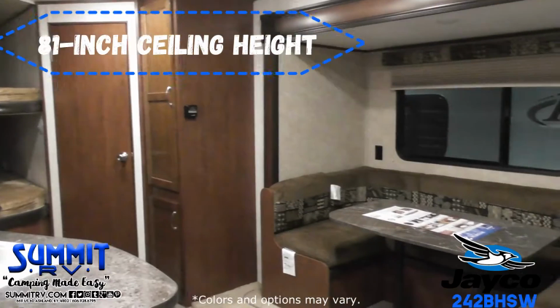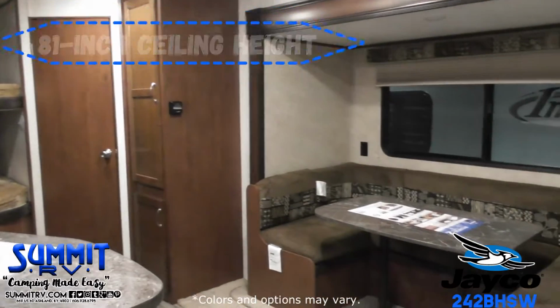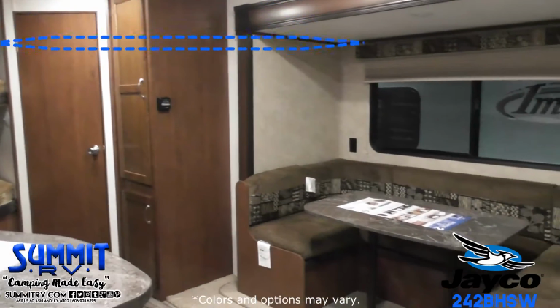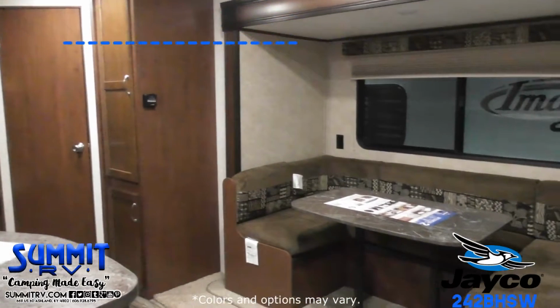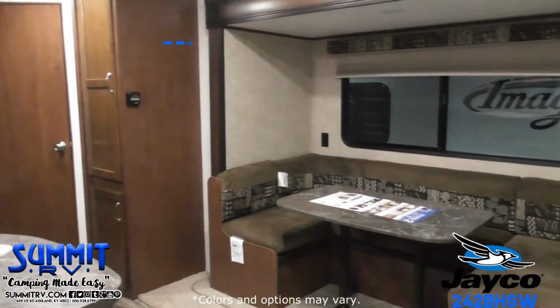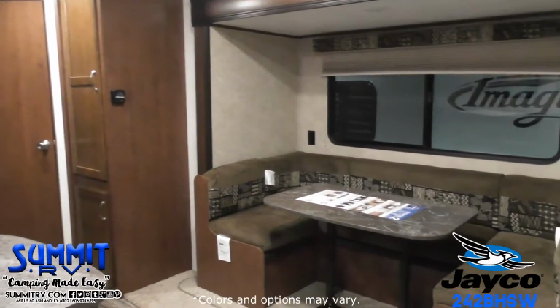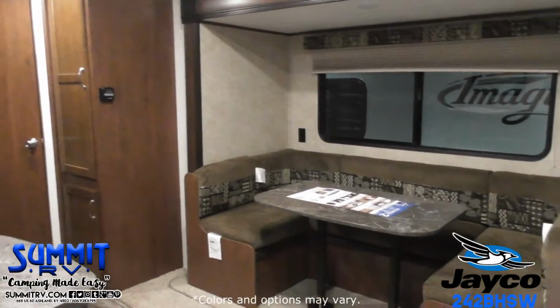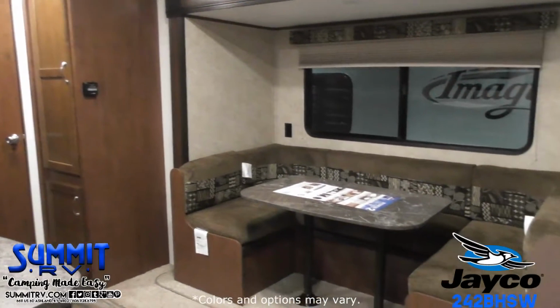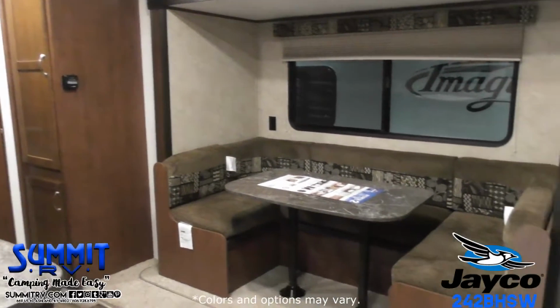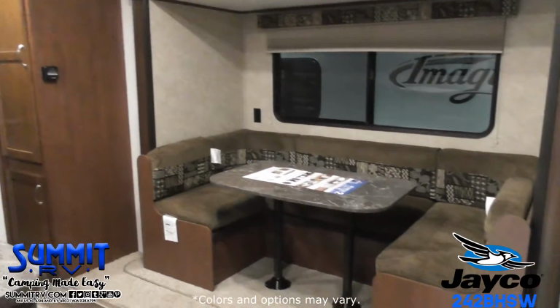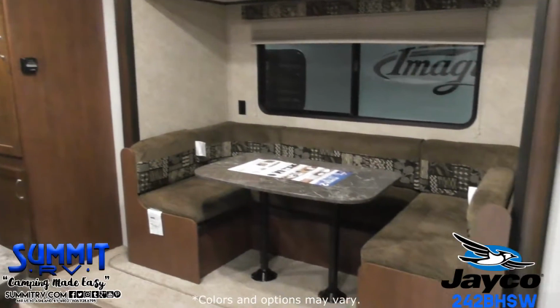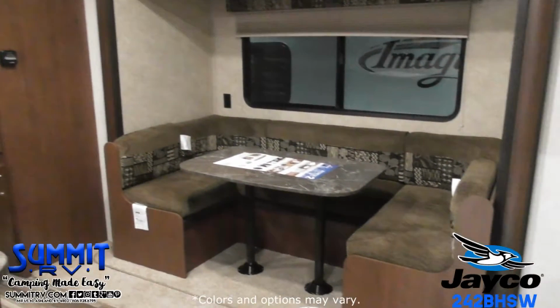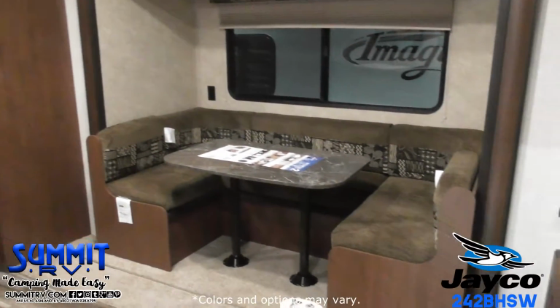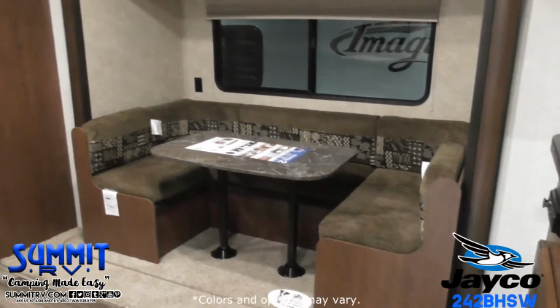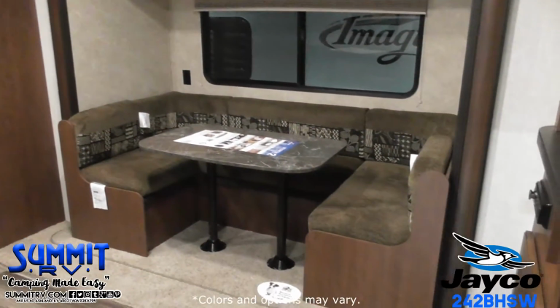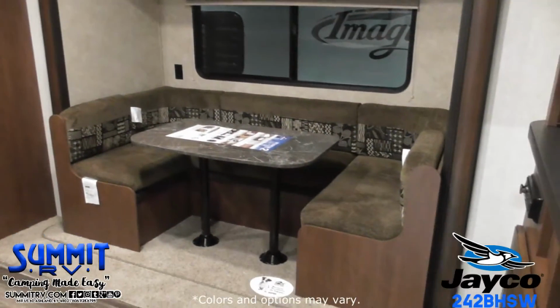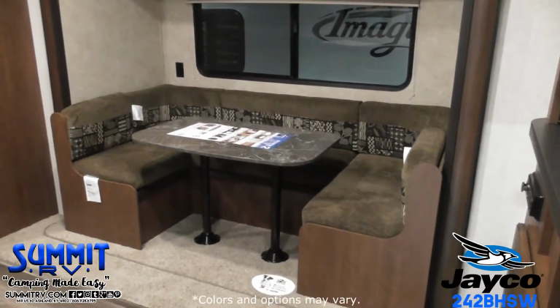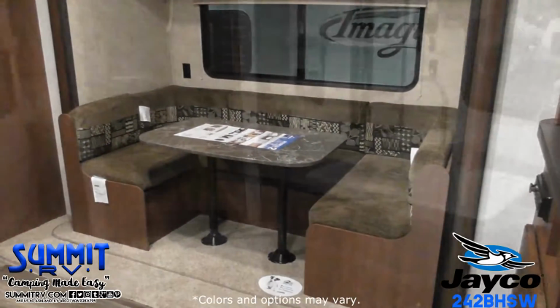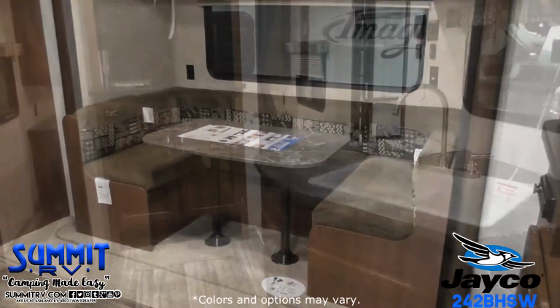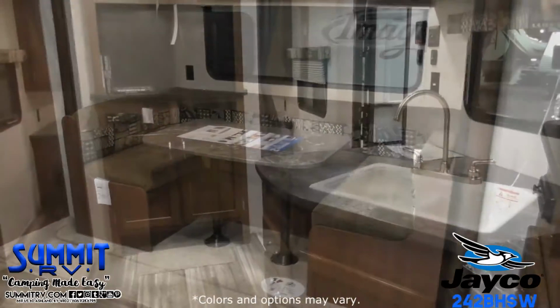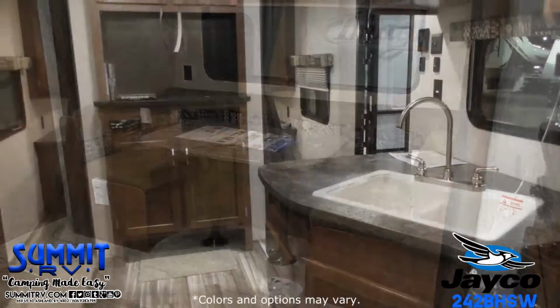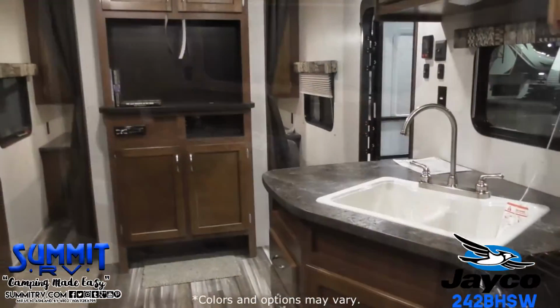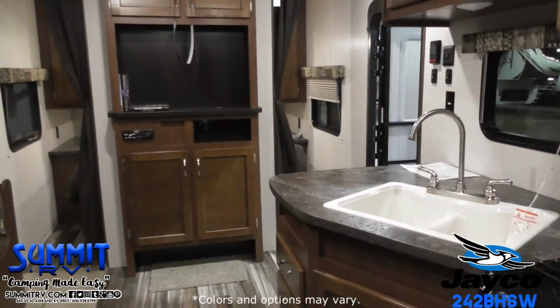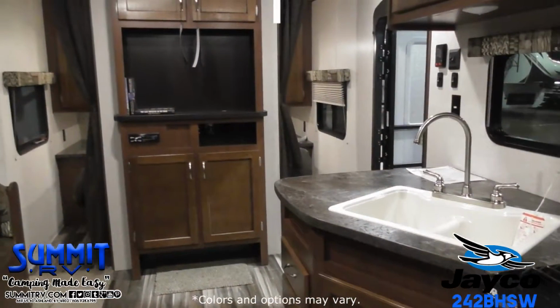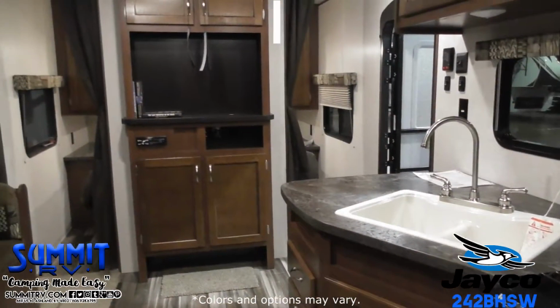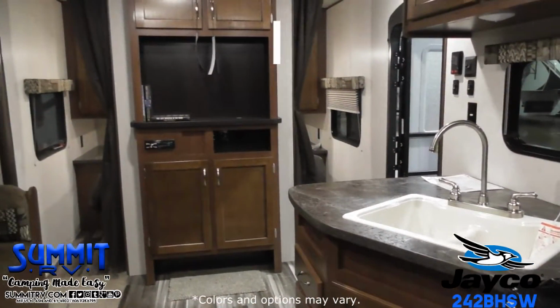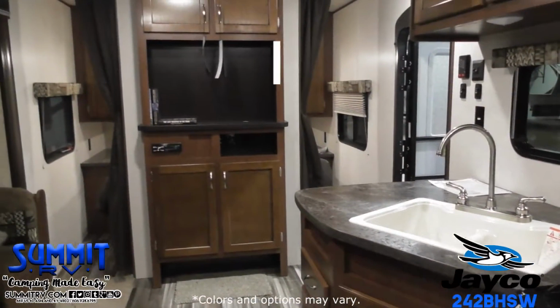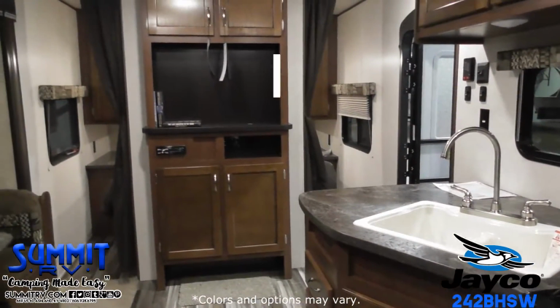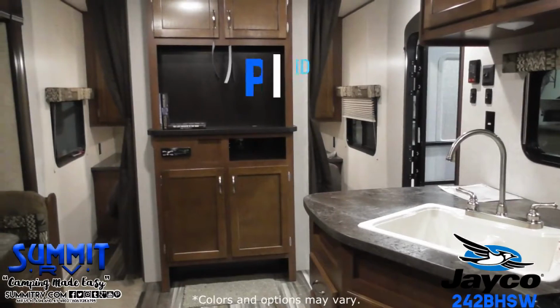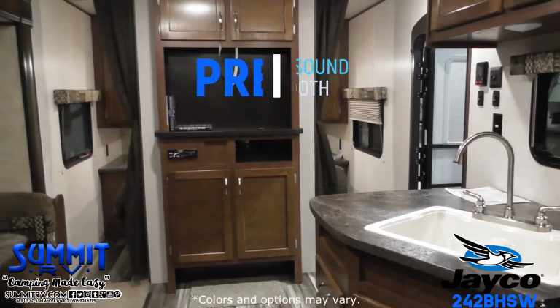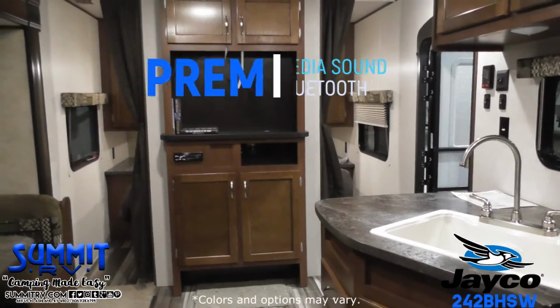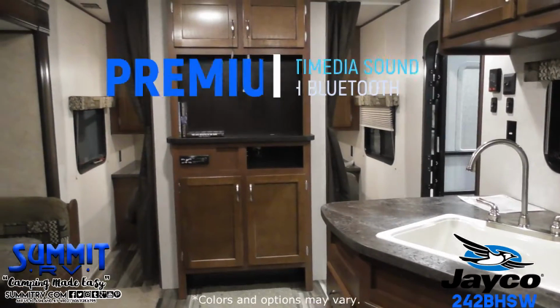On the opposite side of the trailer, there's a slide-out with a U-dinette, and adjacent to the slide, you'll find a pantry for your canned goods.